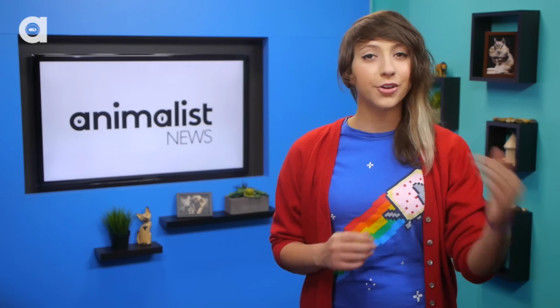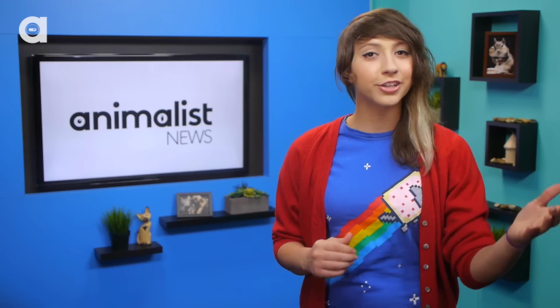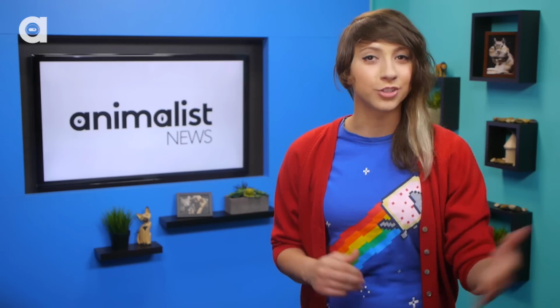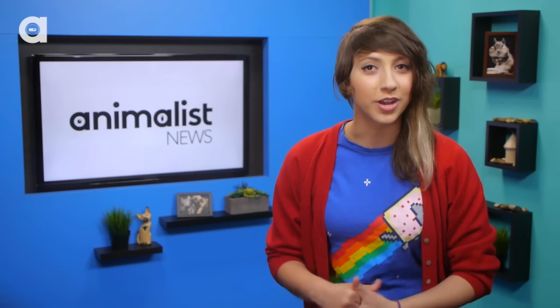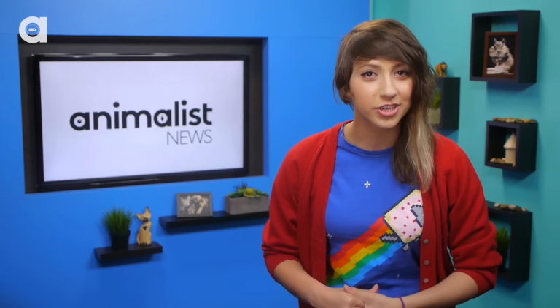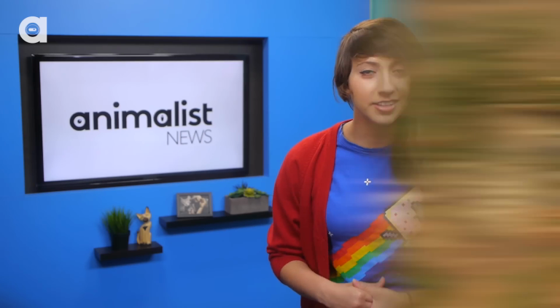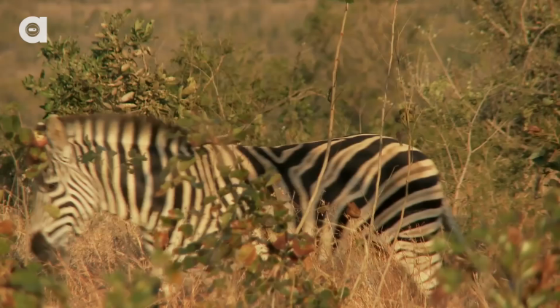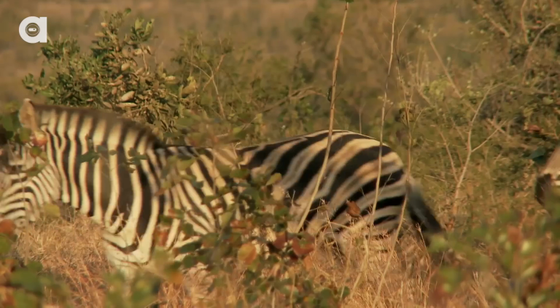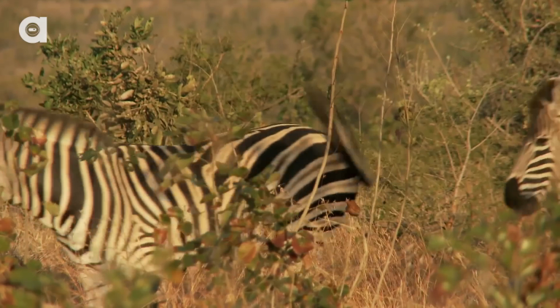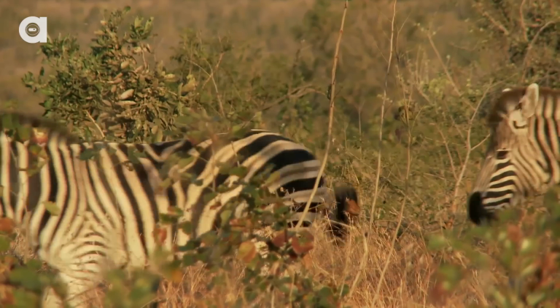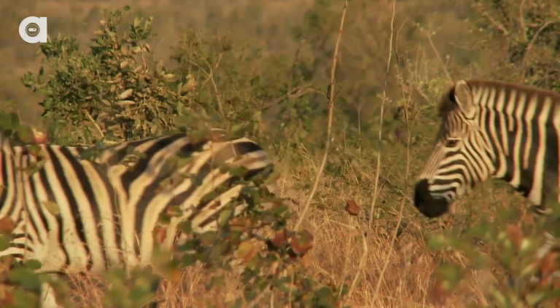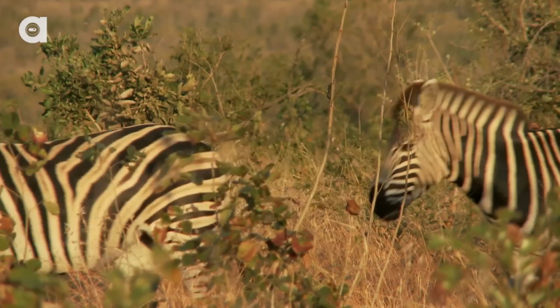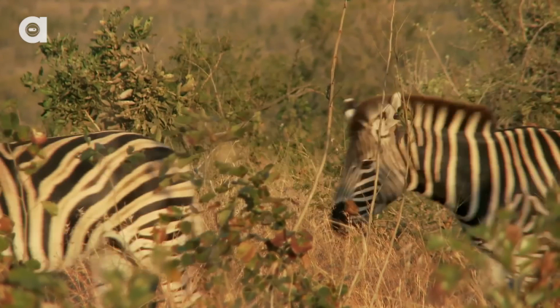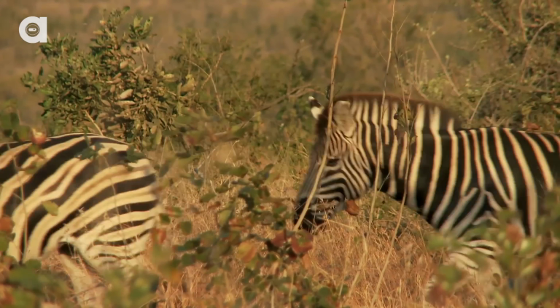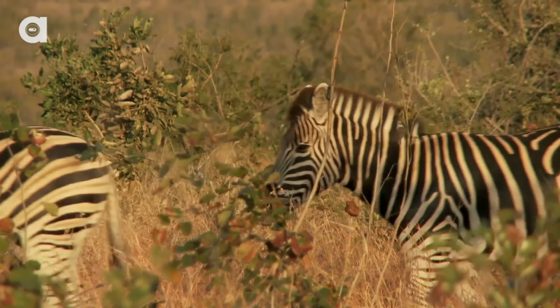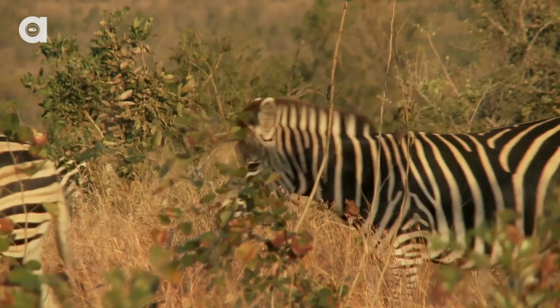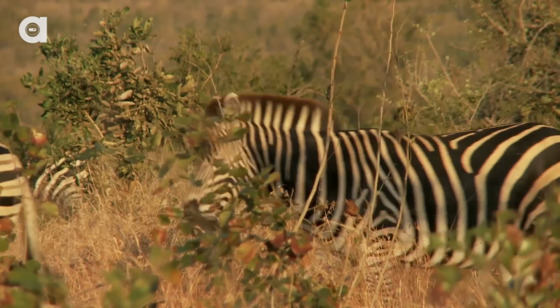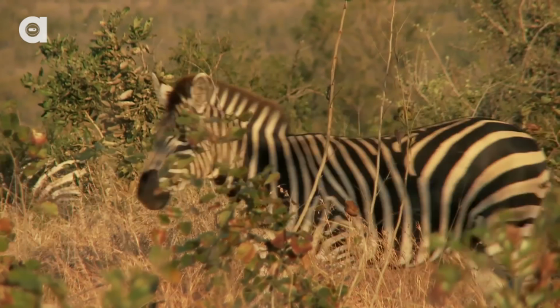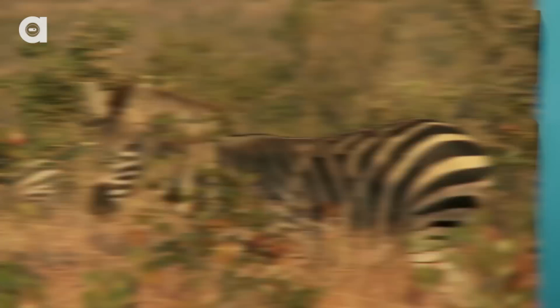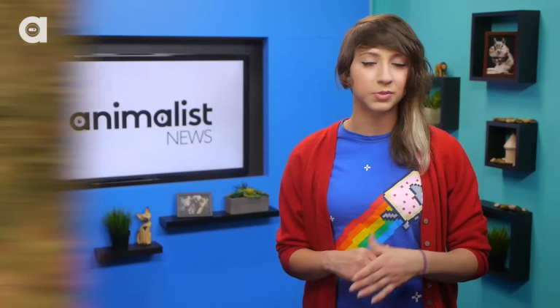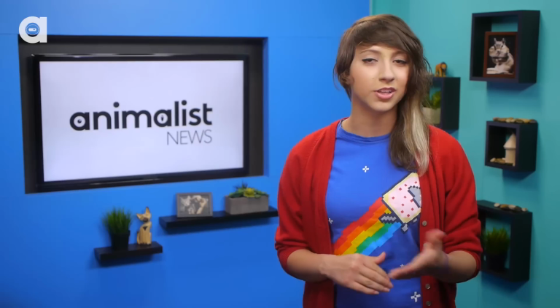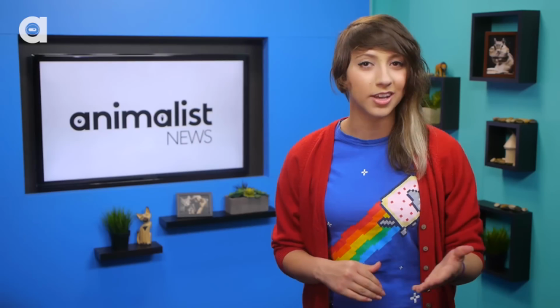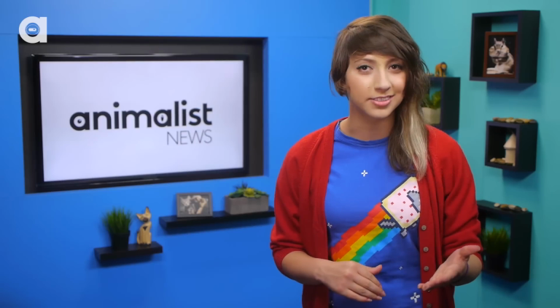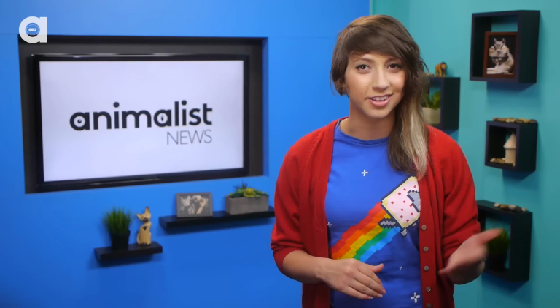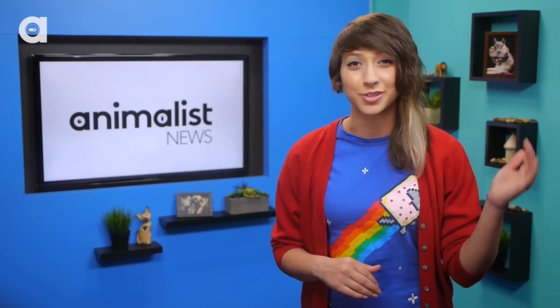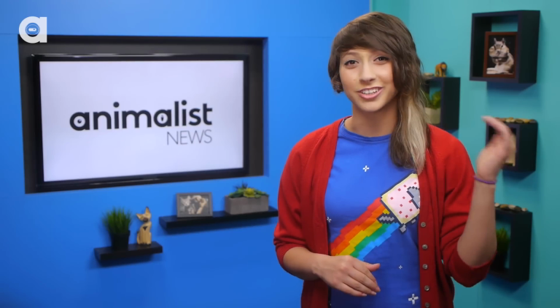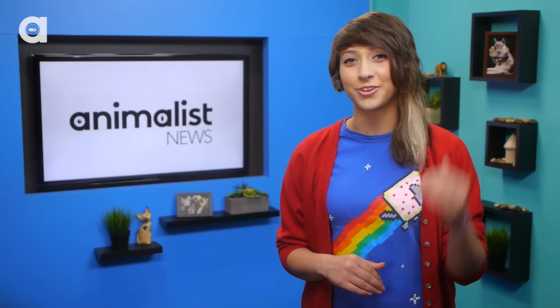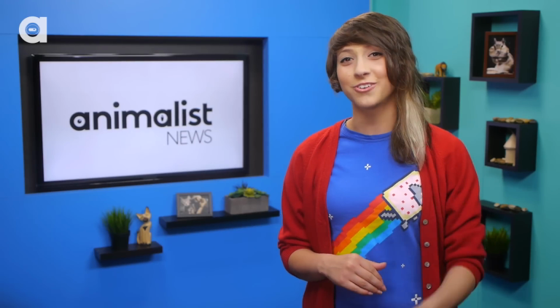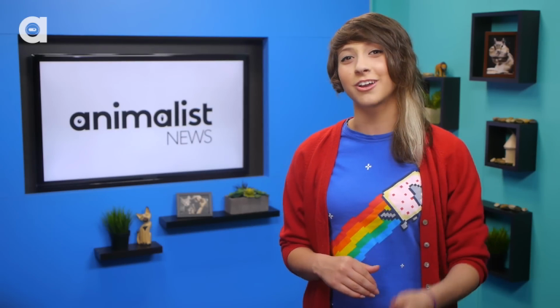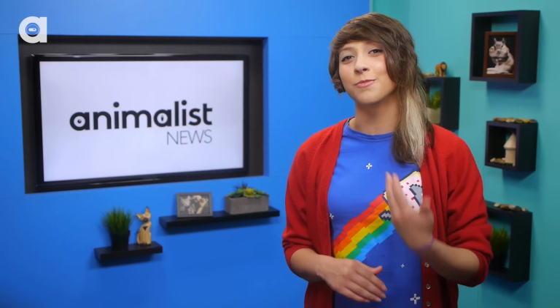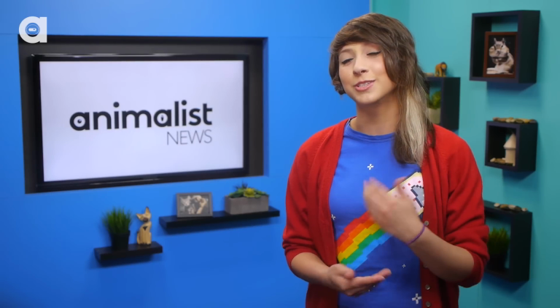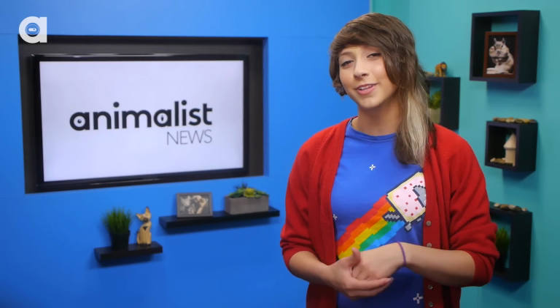Now, here's a question: is the zebra black with white stripes, or white with black stripes? What do you guys think? Be sure to let me know in the comments below.